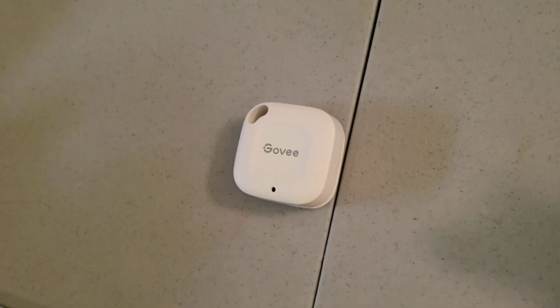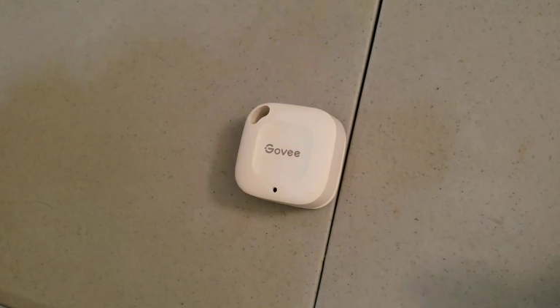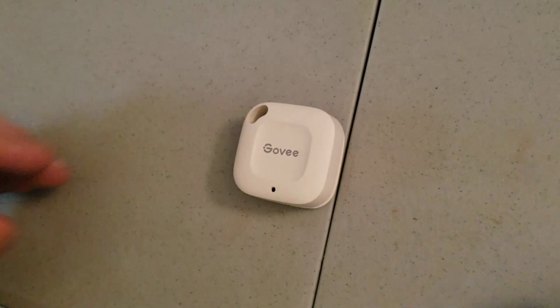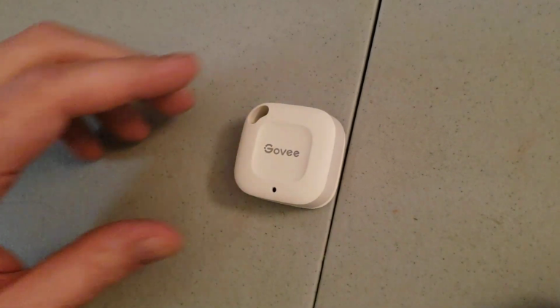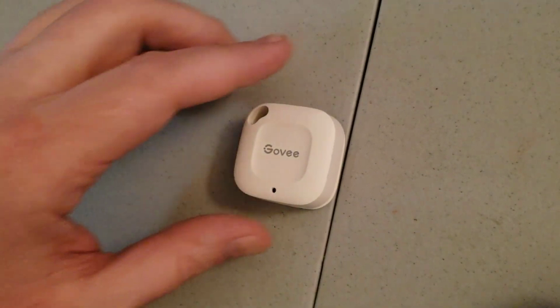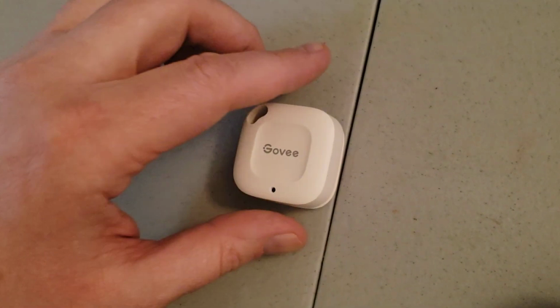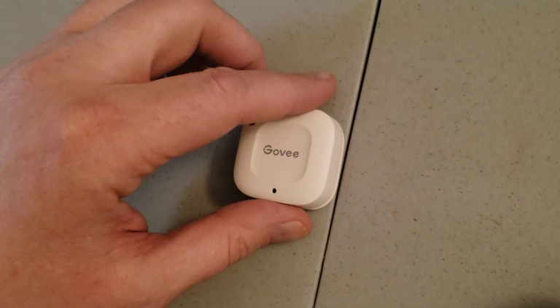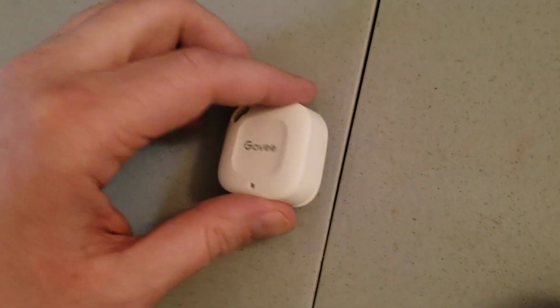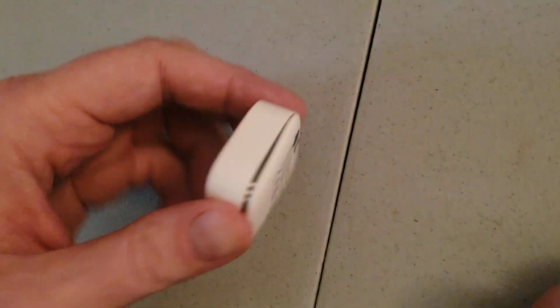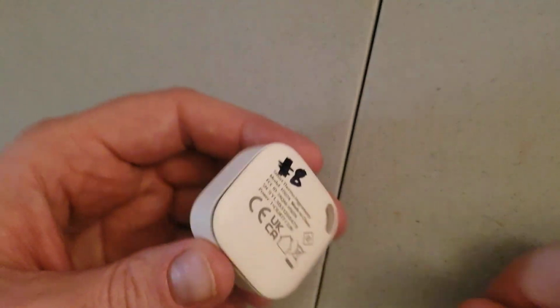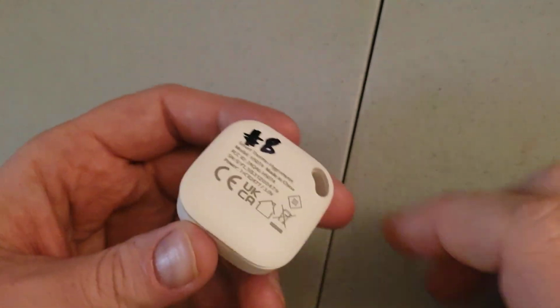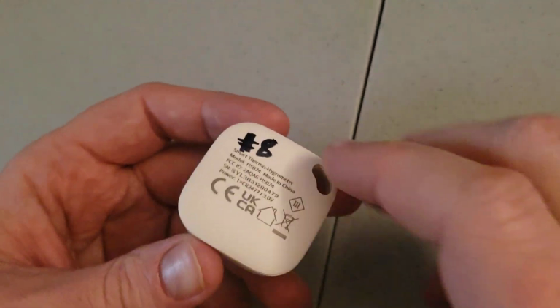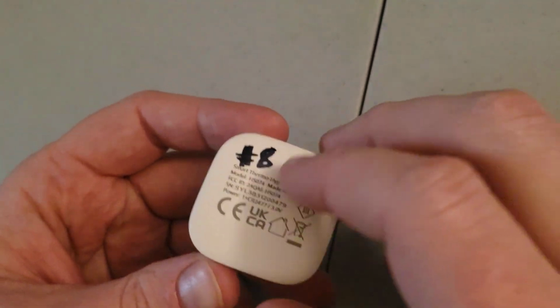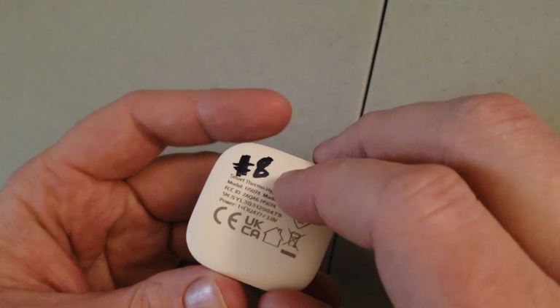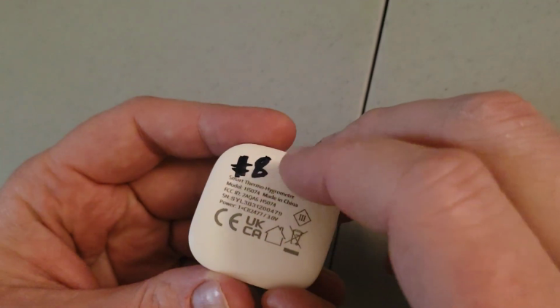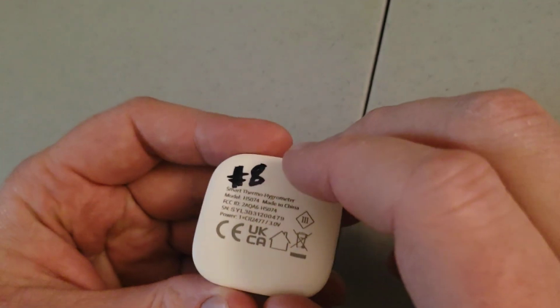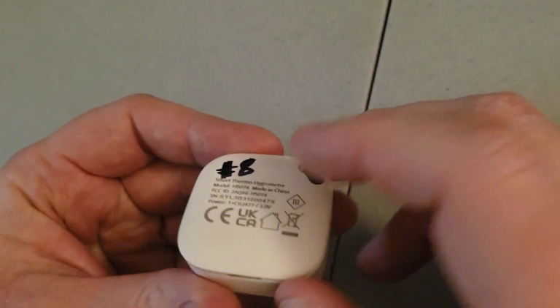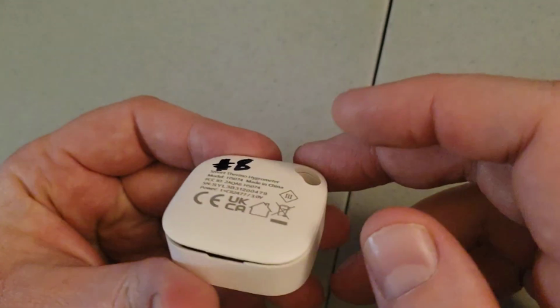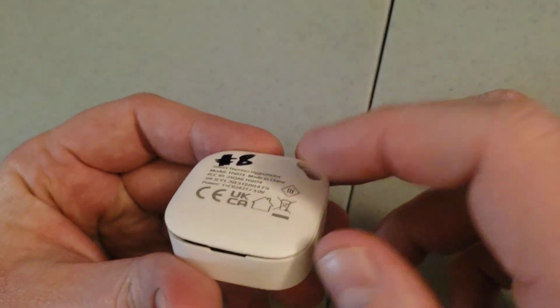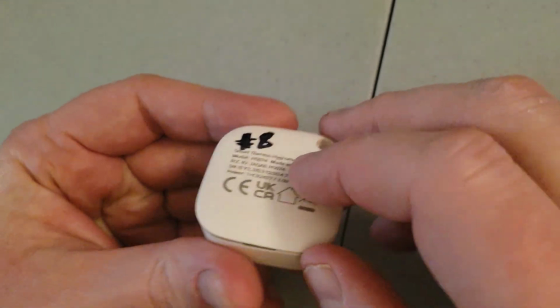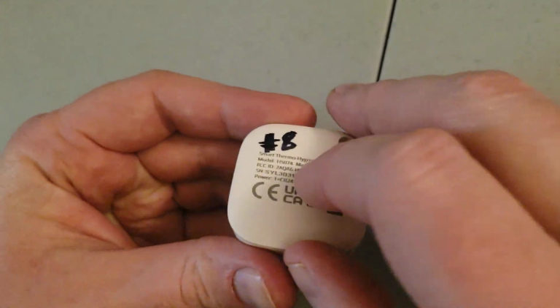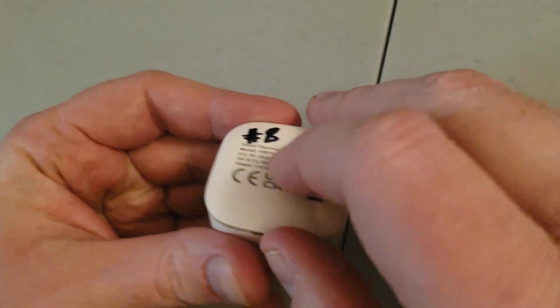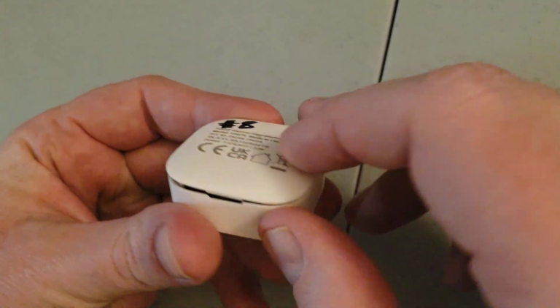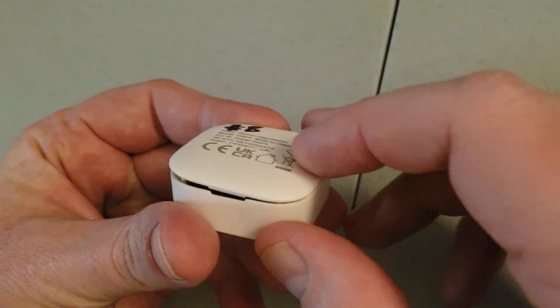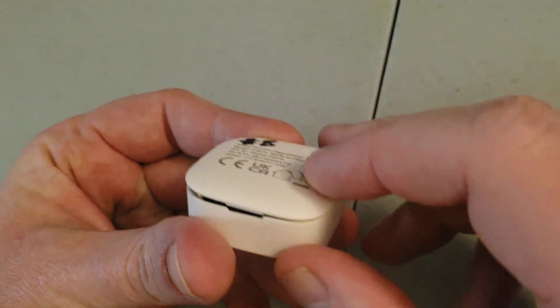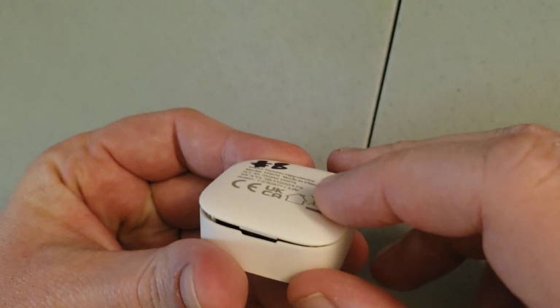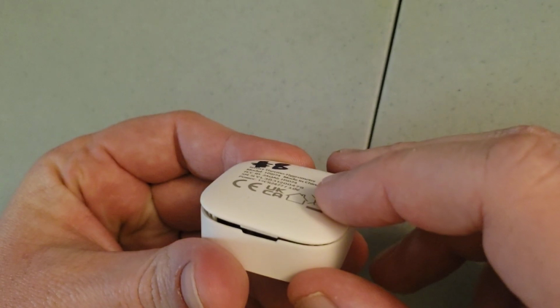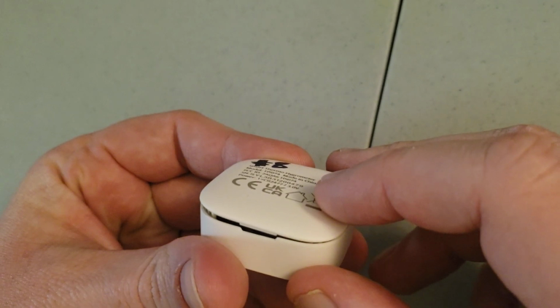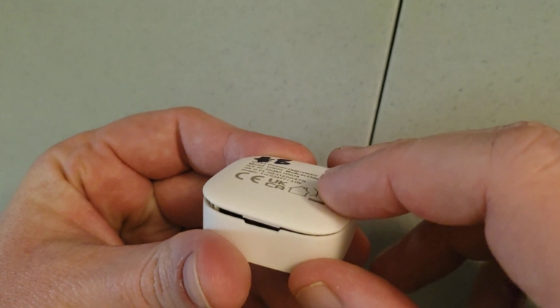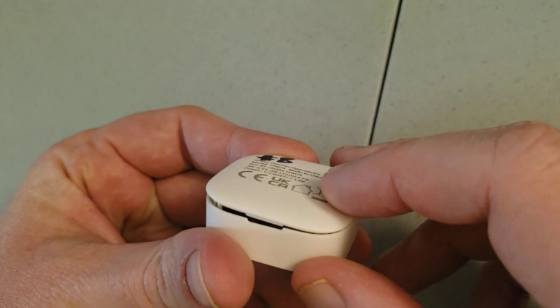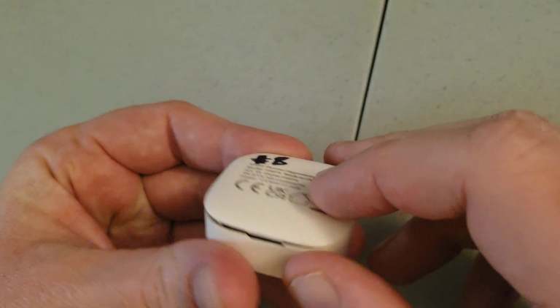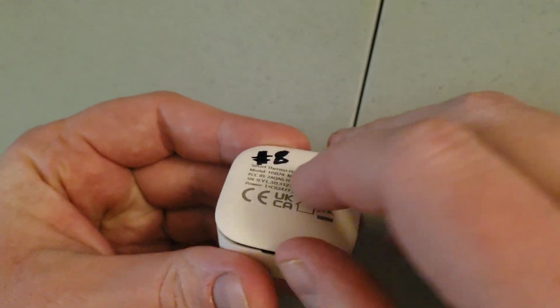So first and foremost, let's just pop off the back. Pretty straightforward with the thing here.